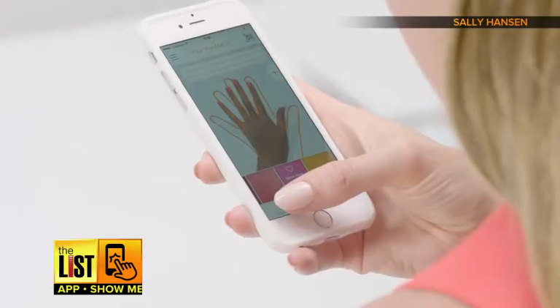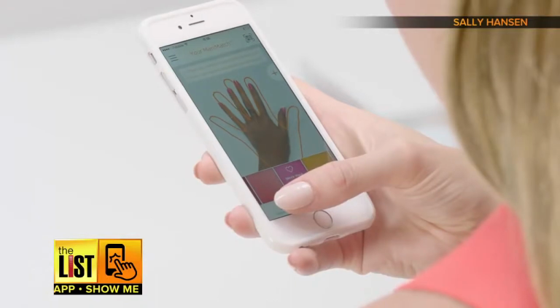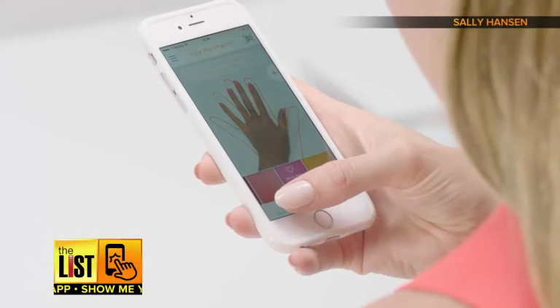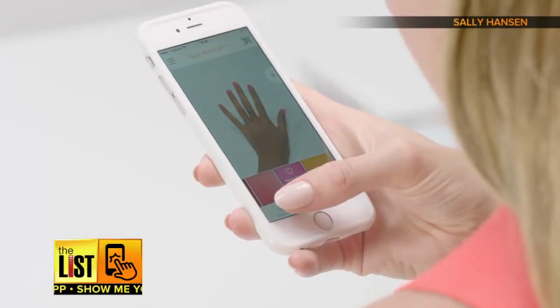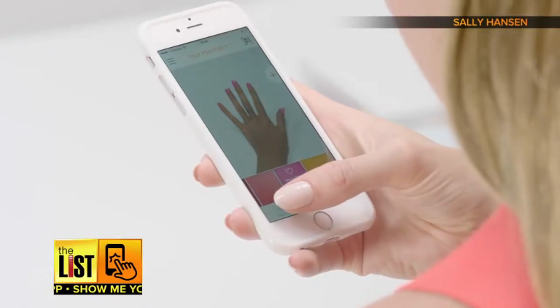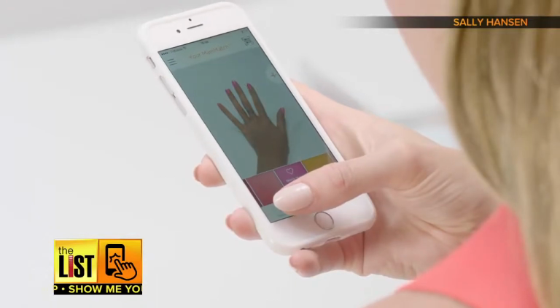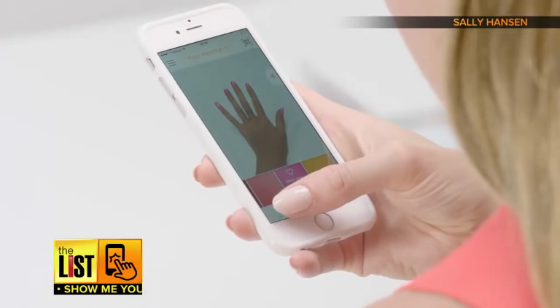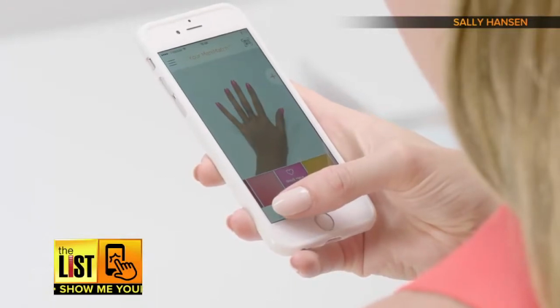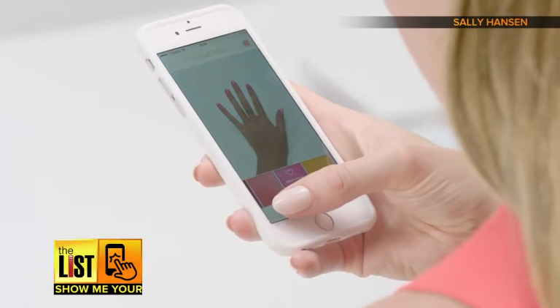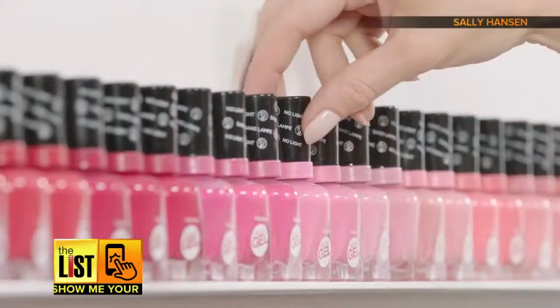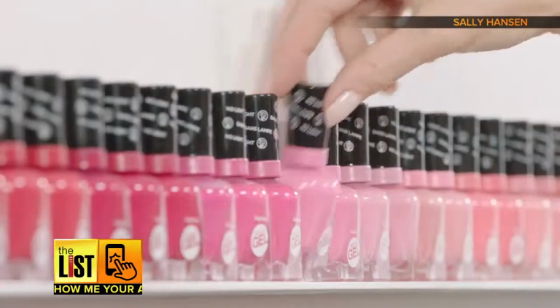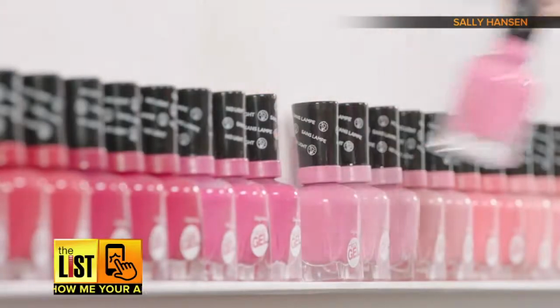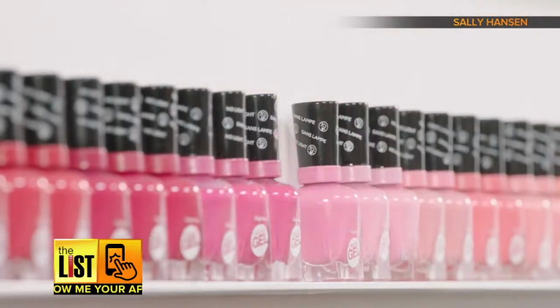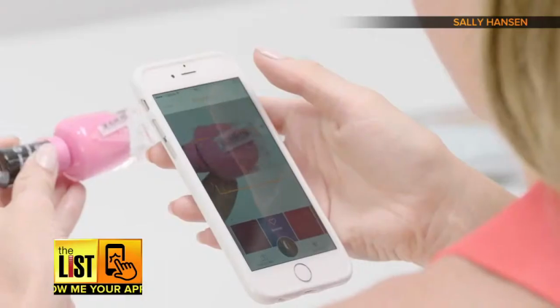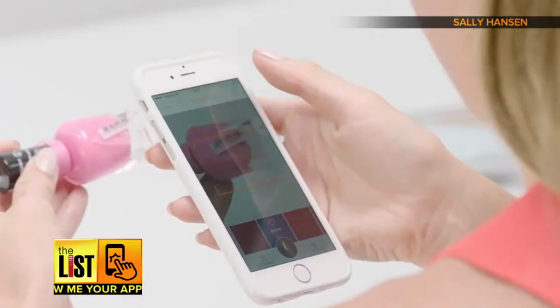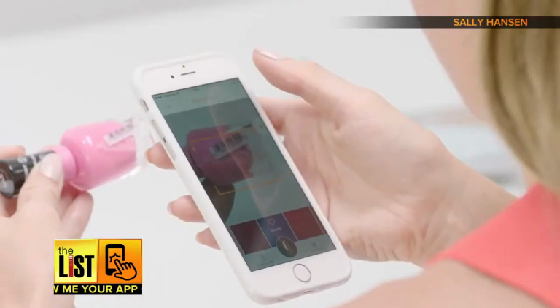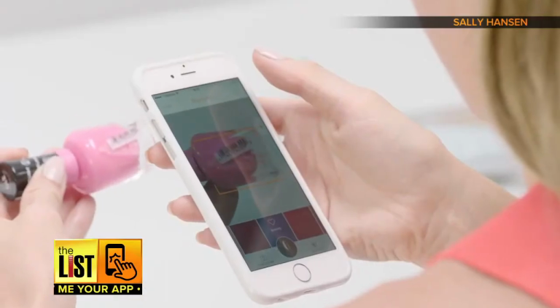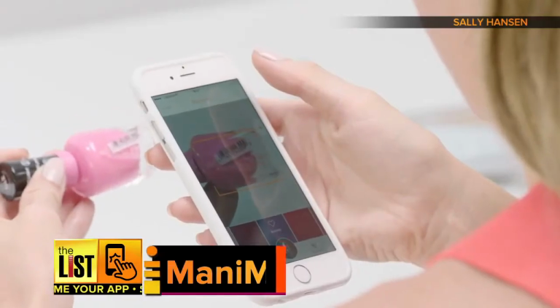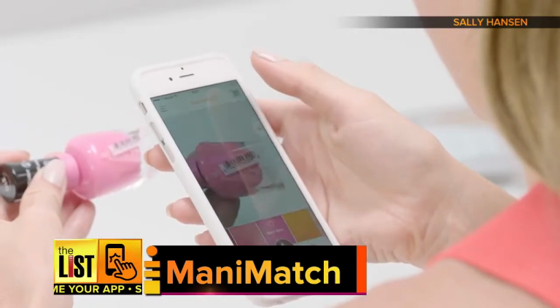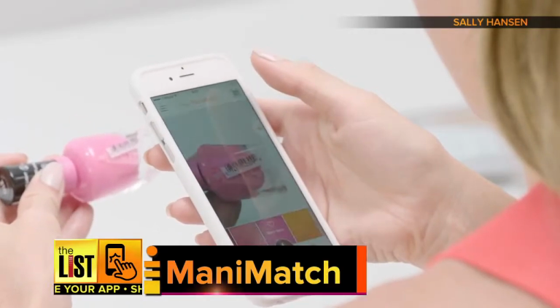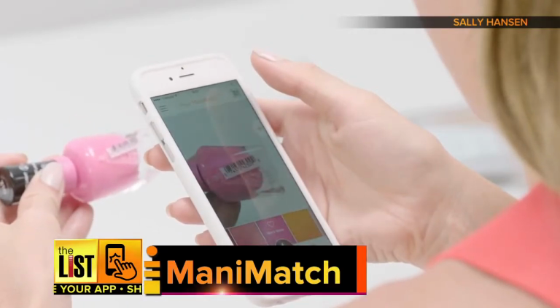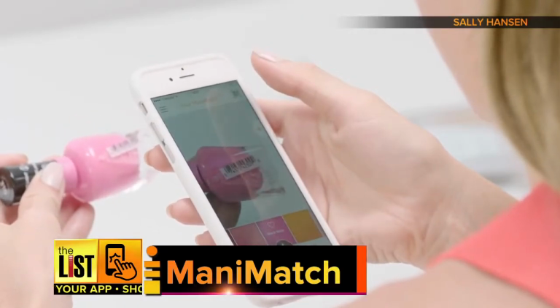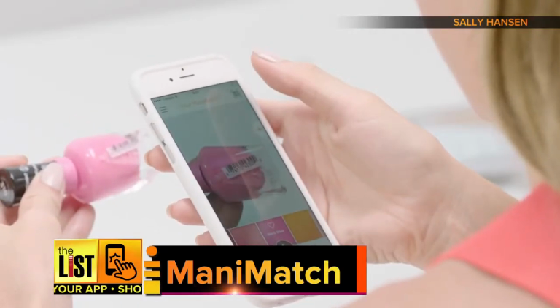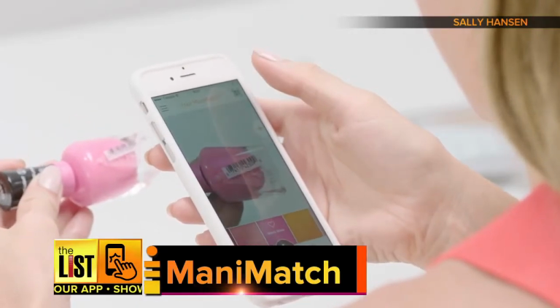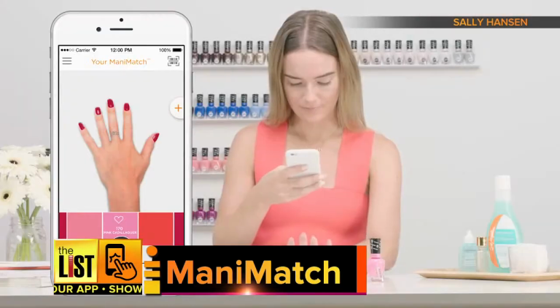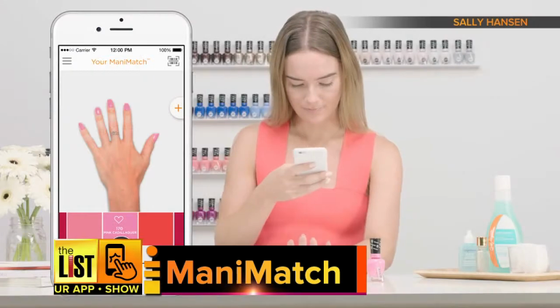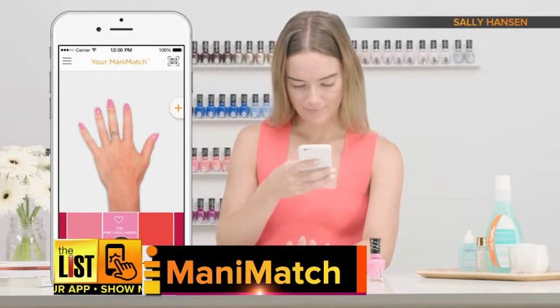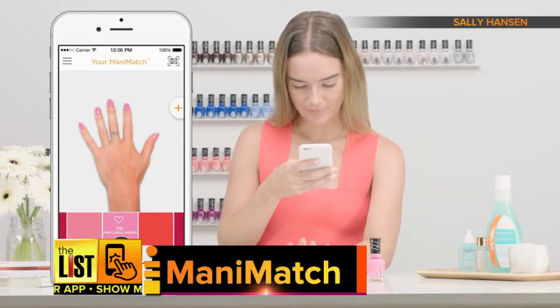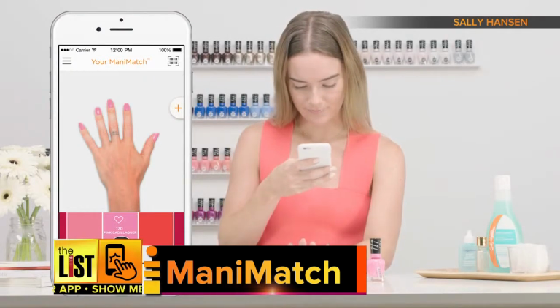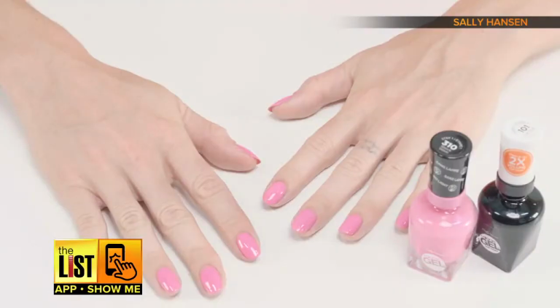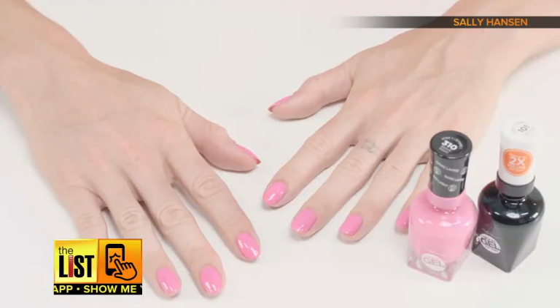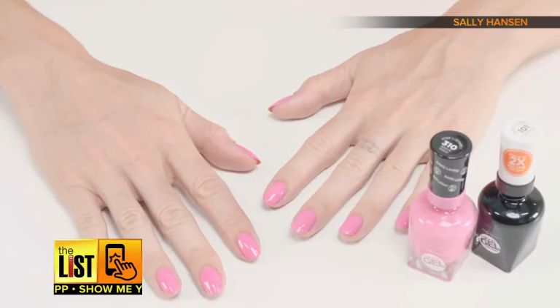Snap a pic and share with your girlfriends, or you can even try before you buy — just scan the barcode at the store.